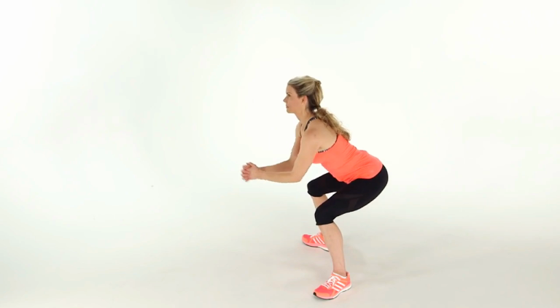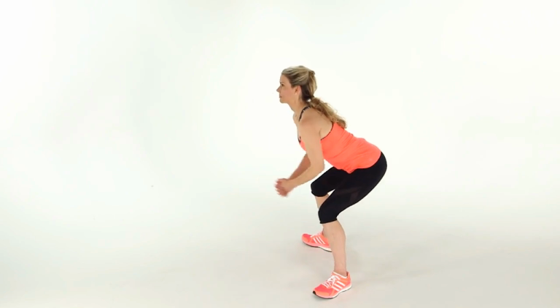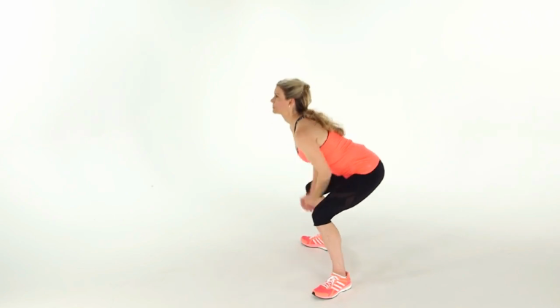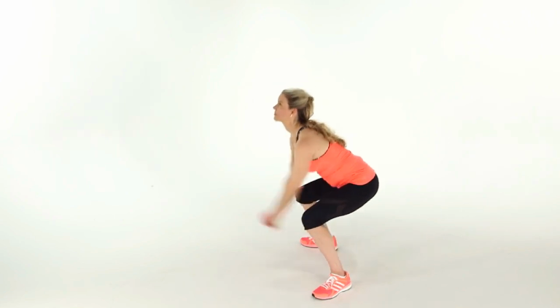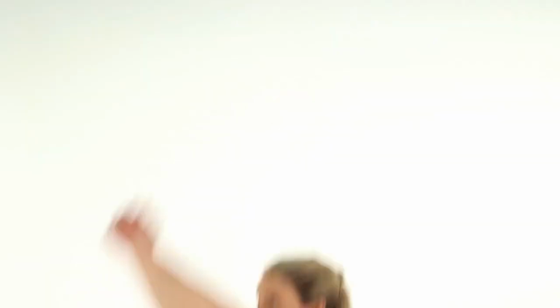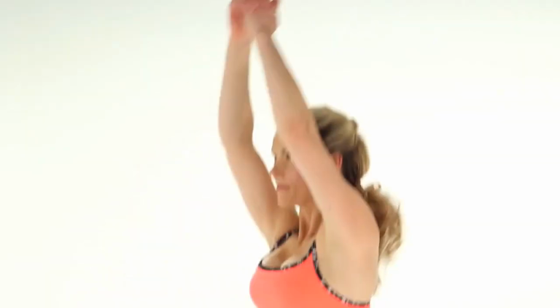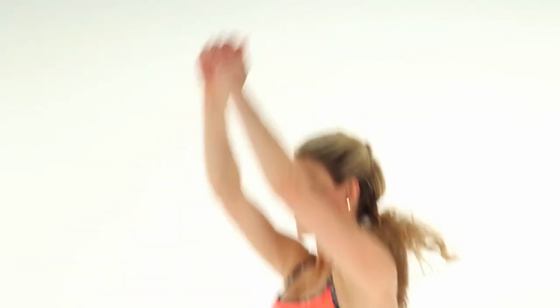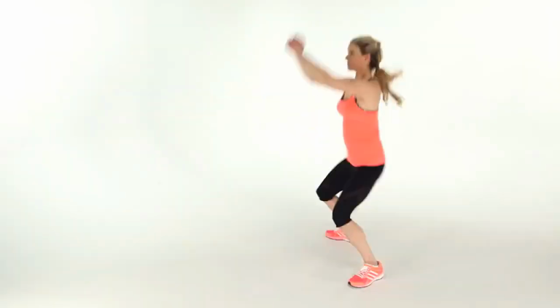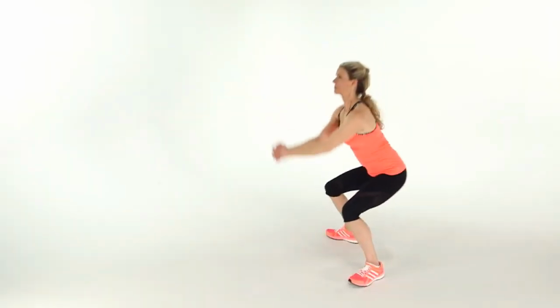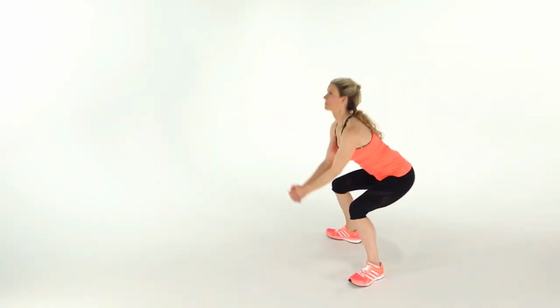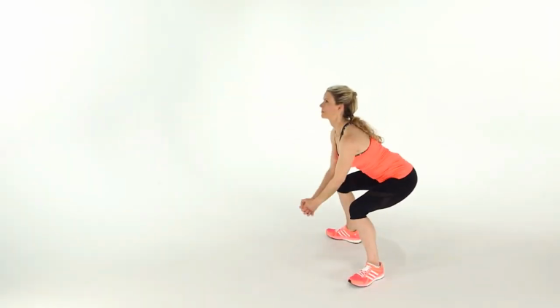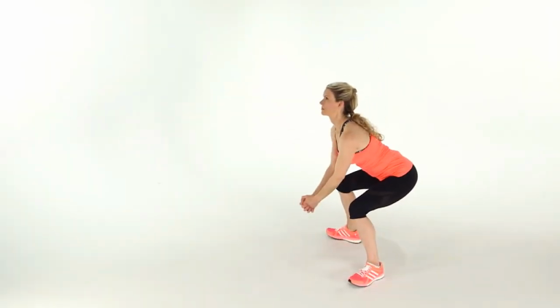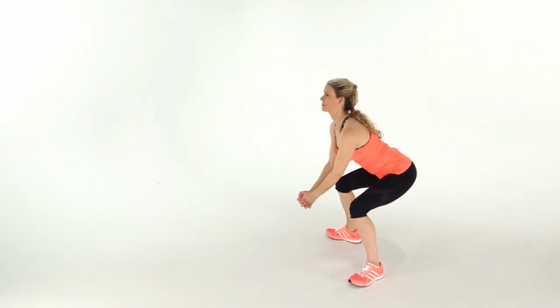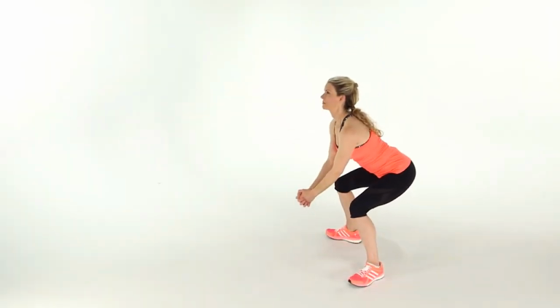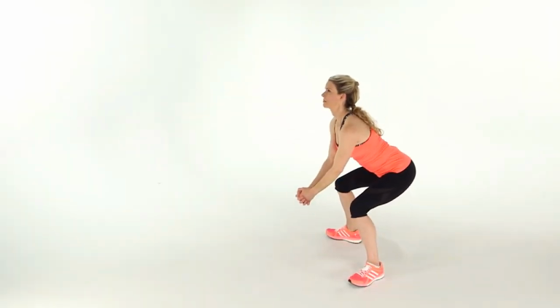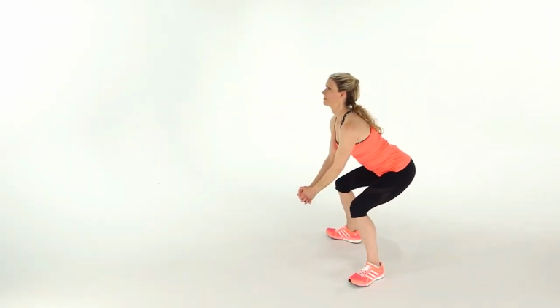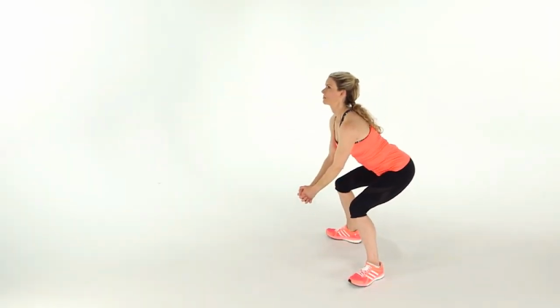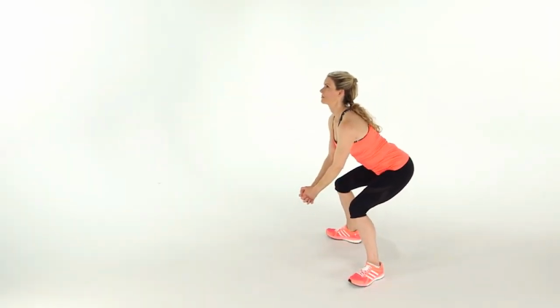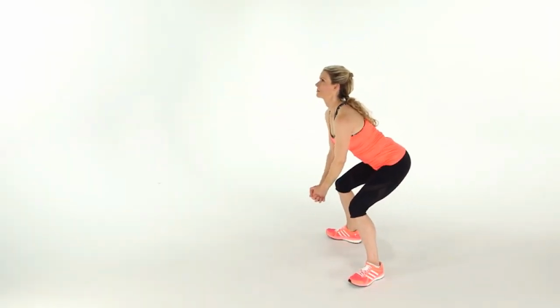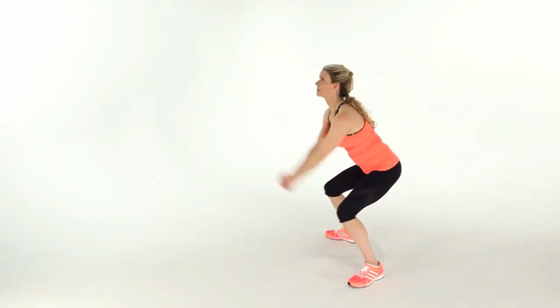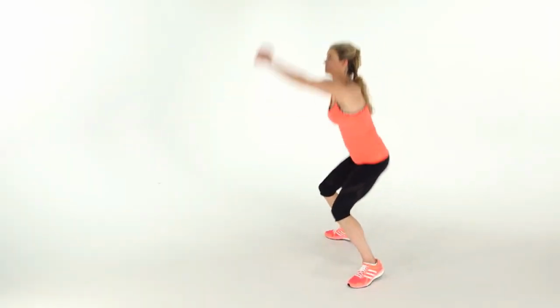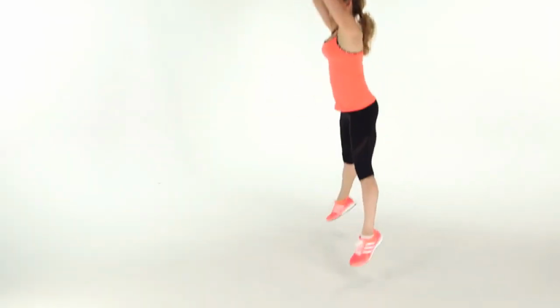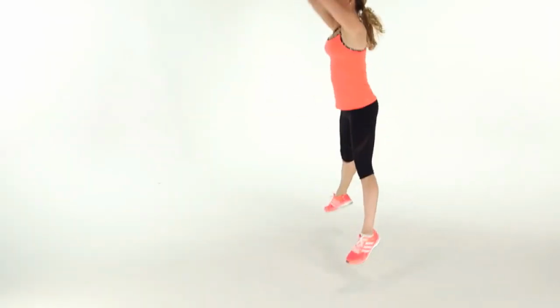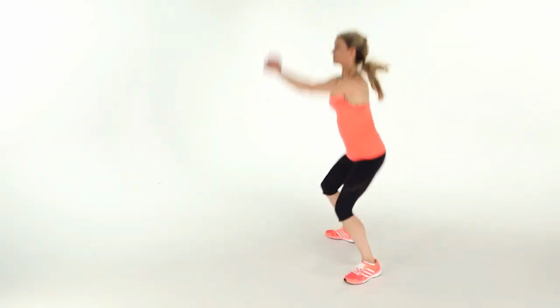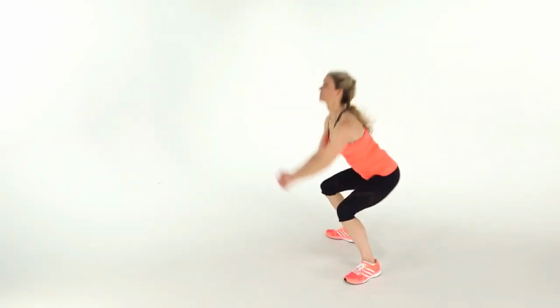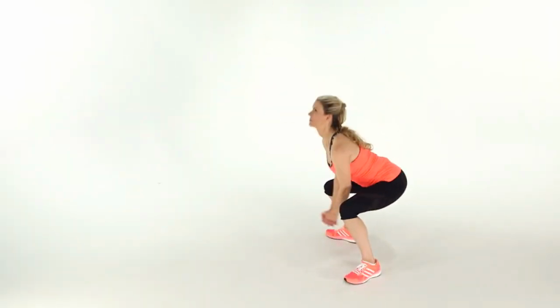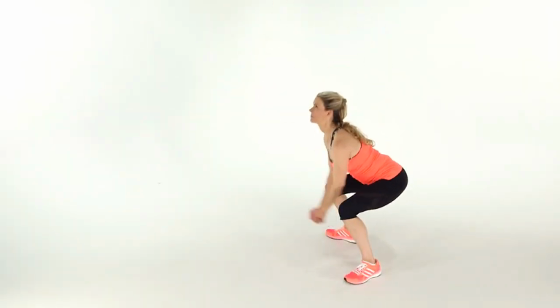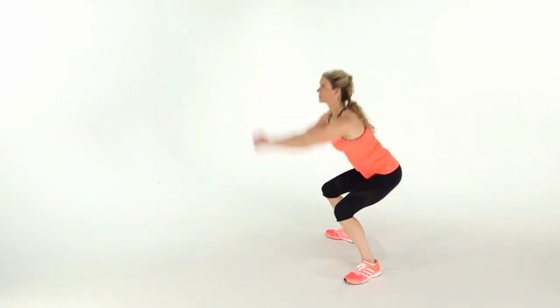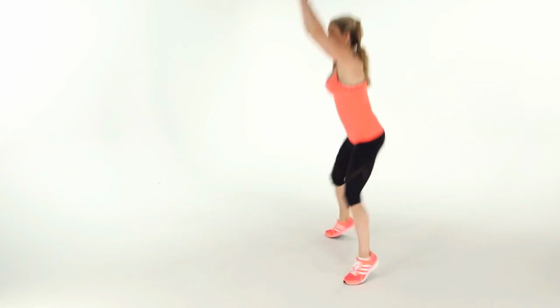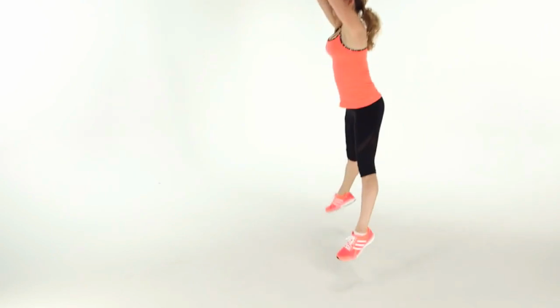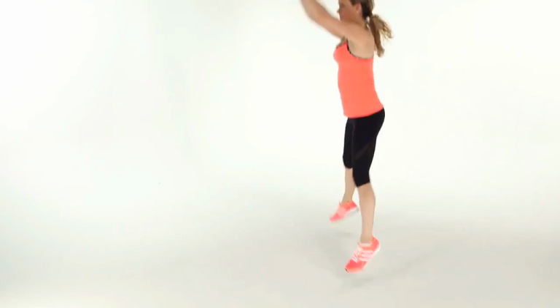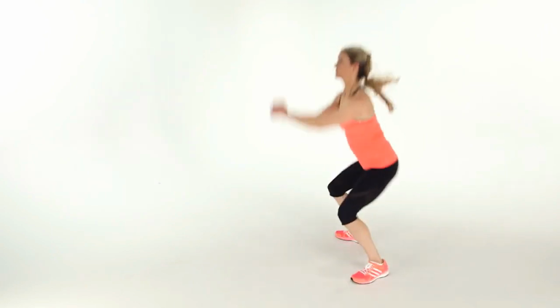Then jump as high as you can, reach your arms overhead, land in a squat position, and repeat for 30 to 60 seconds.